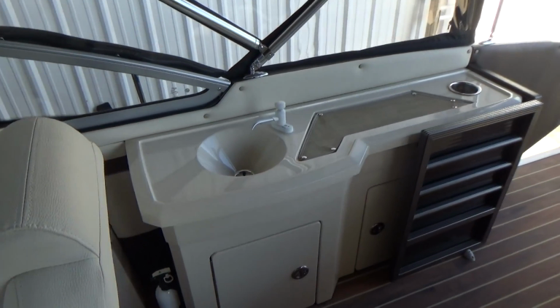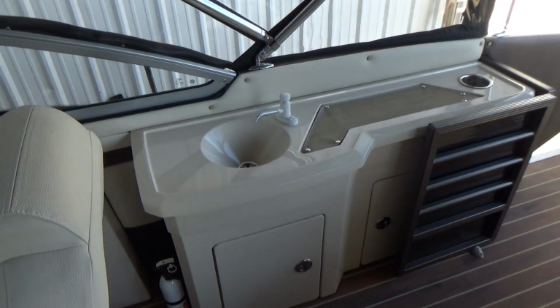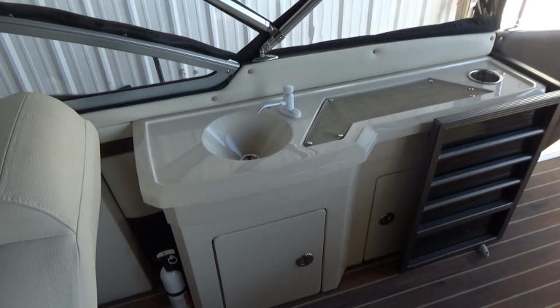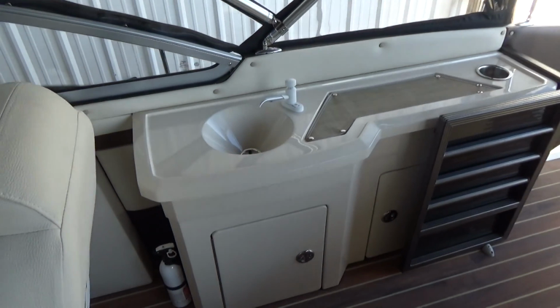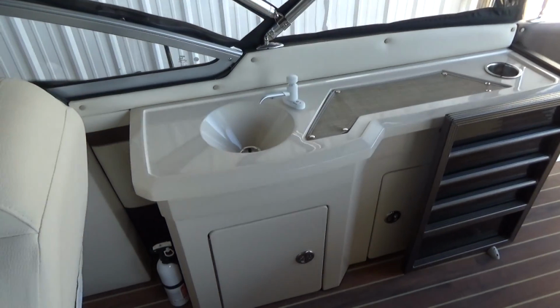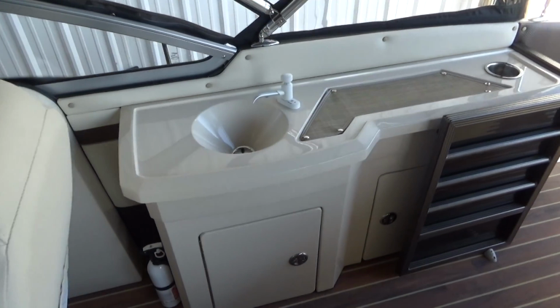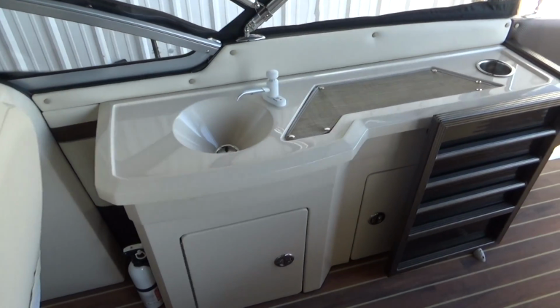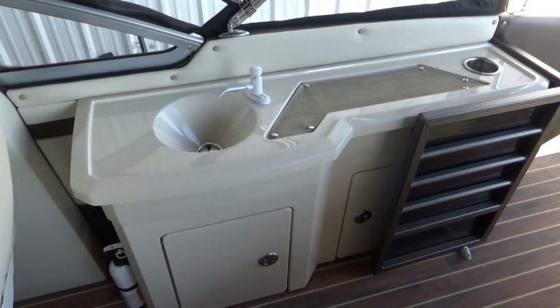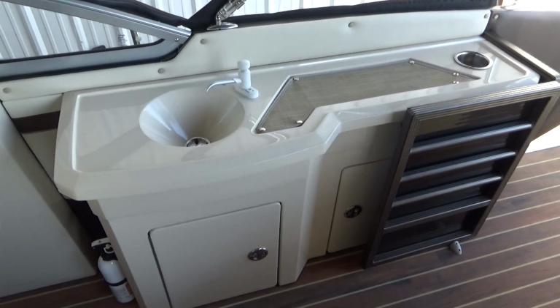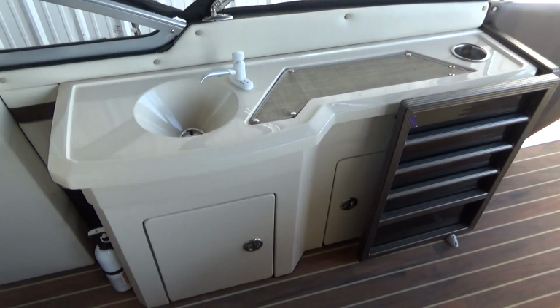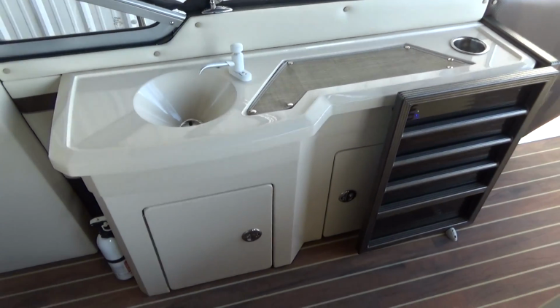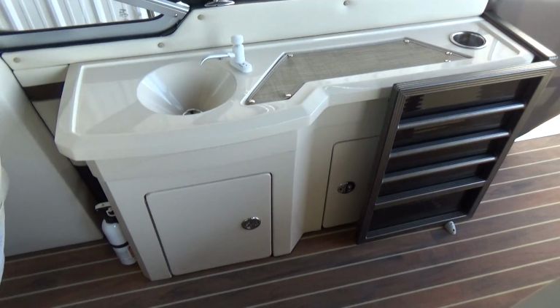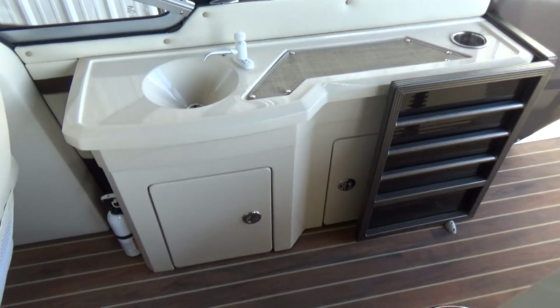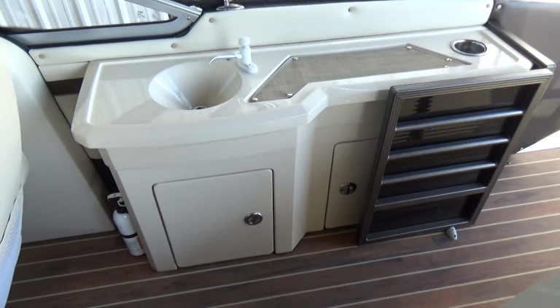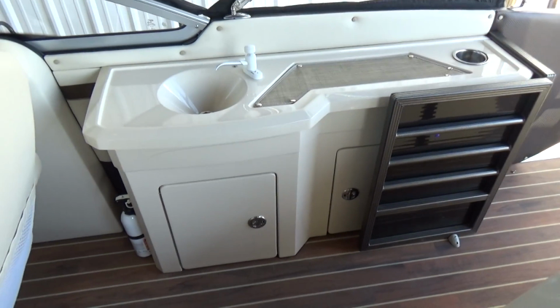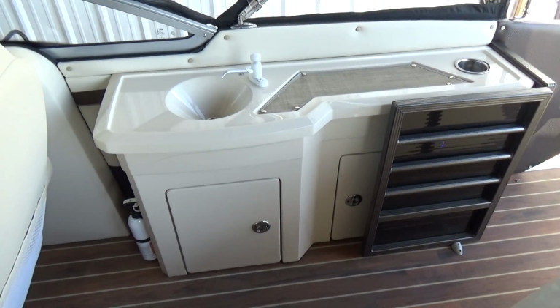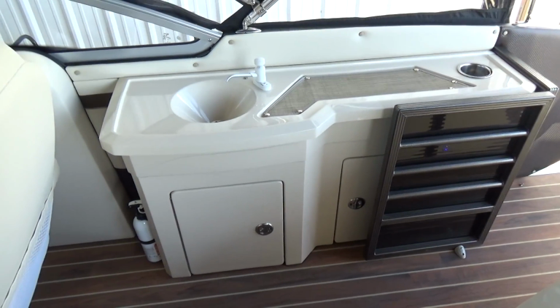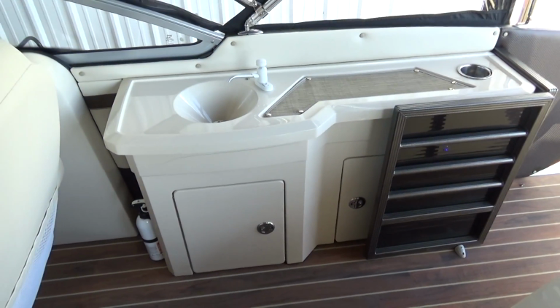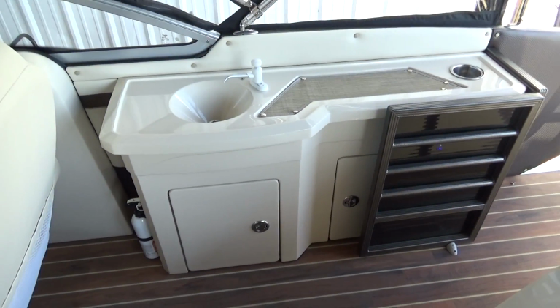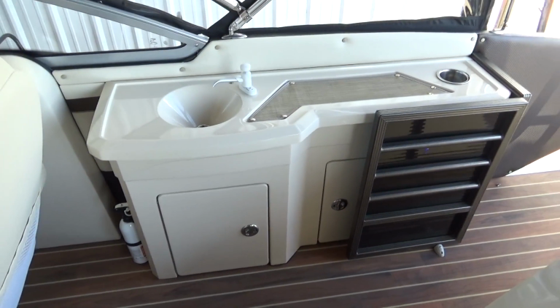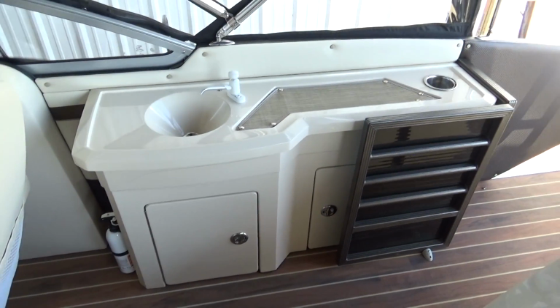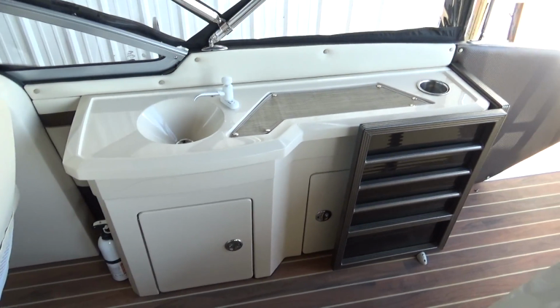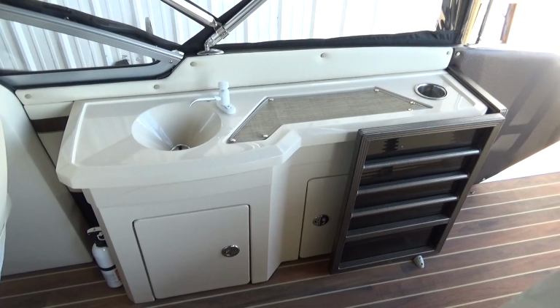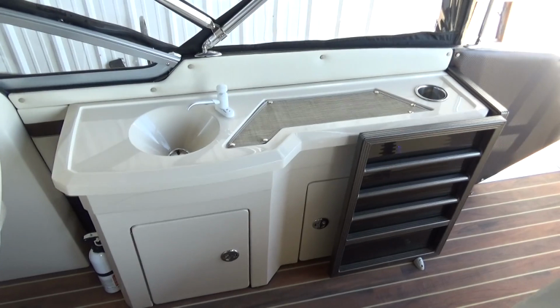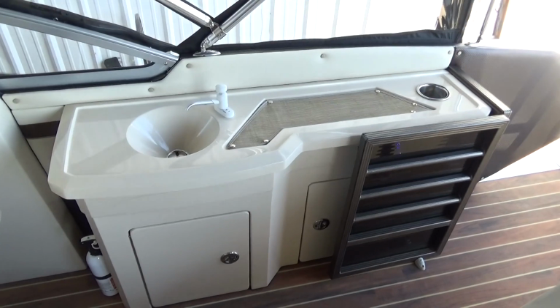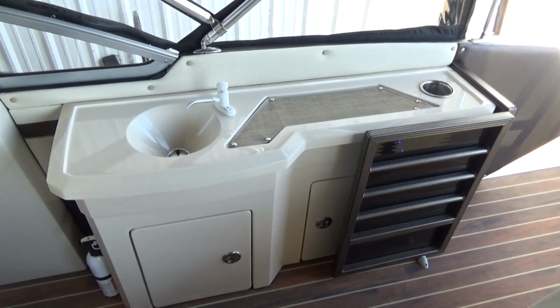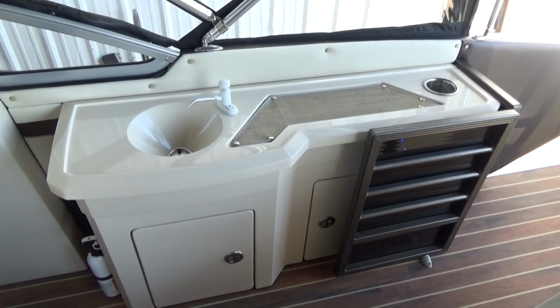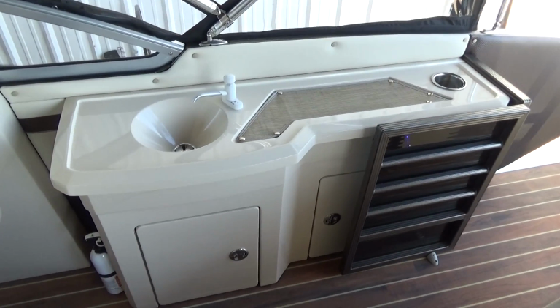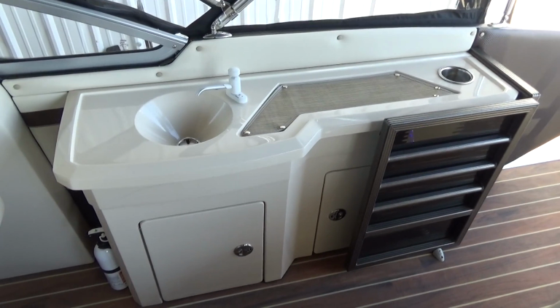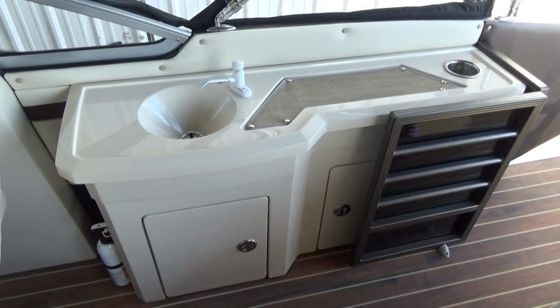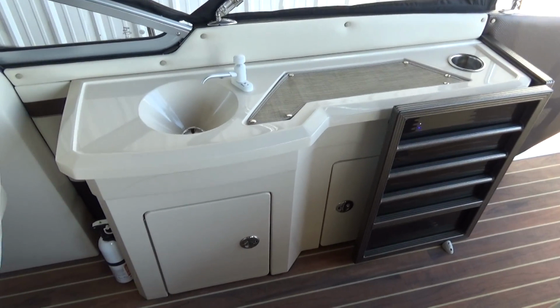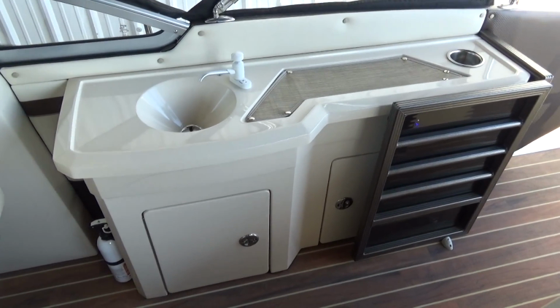On the starboard rear side, we've got a little sink area with storage below.